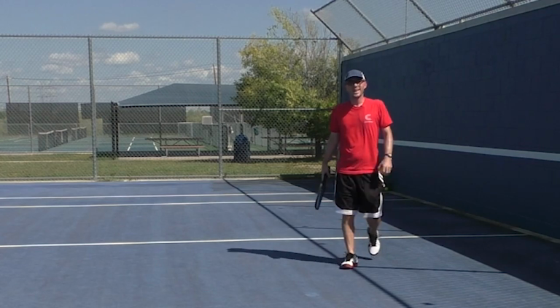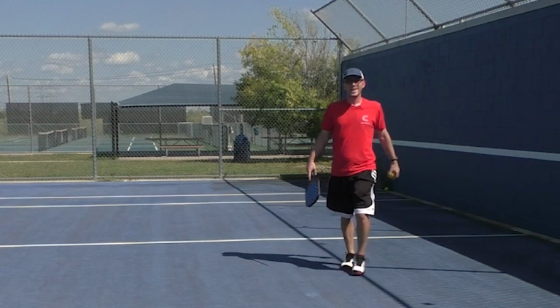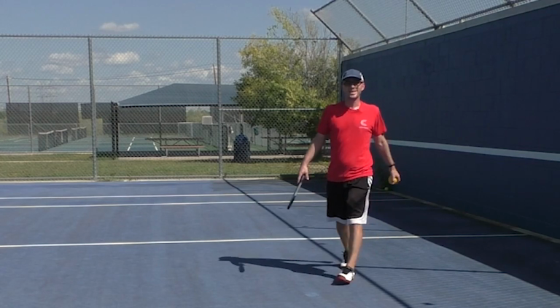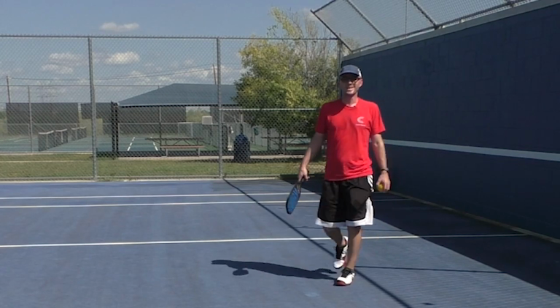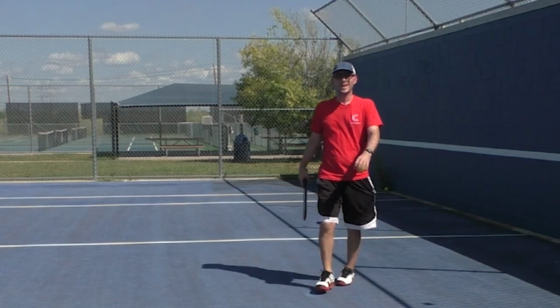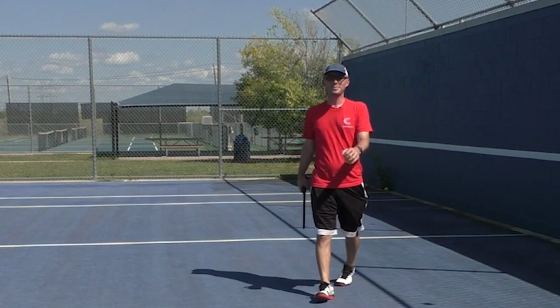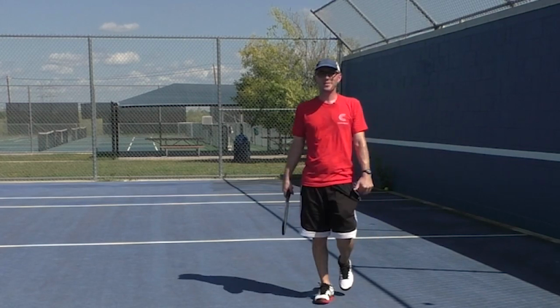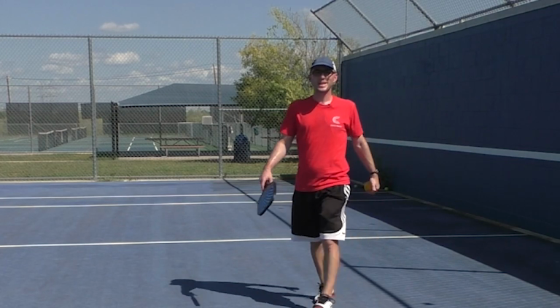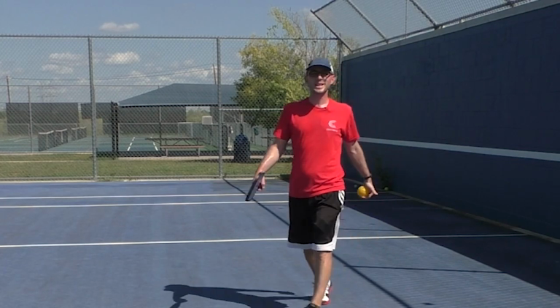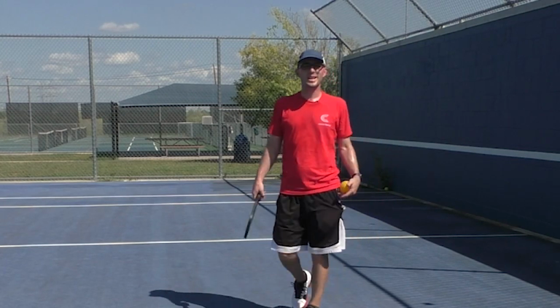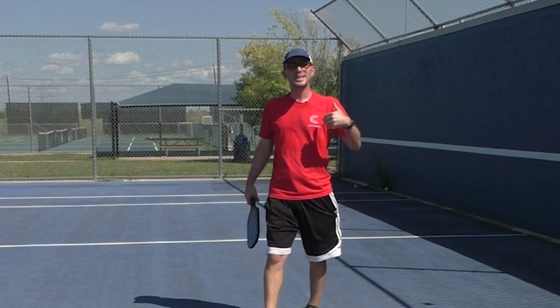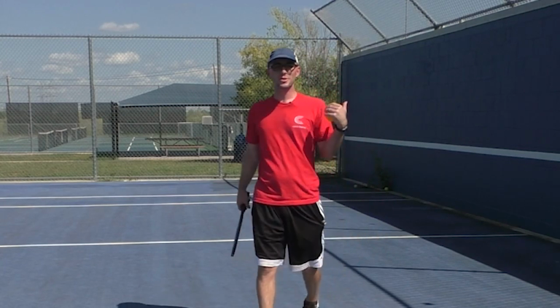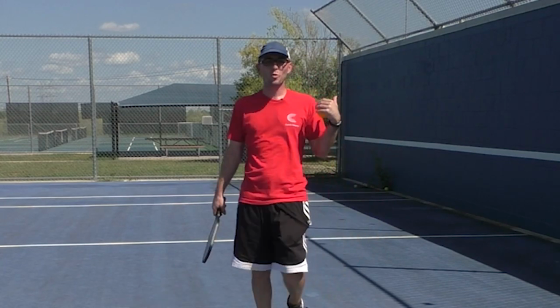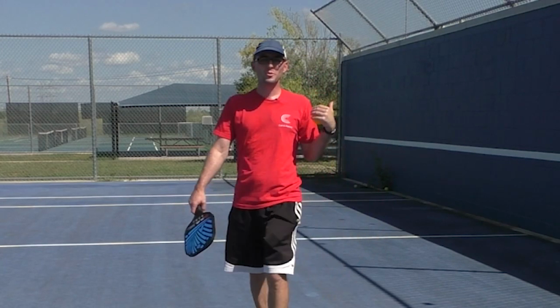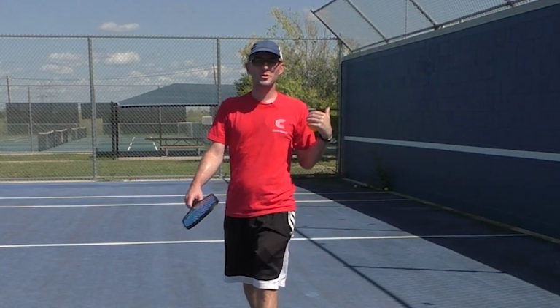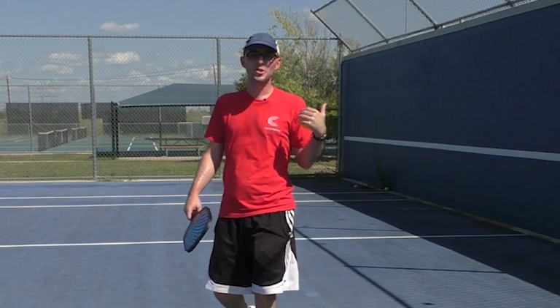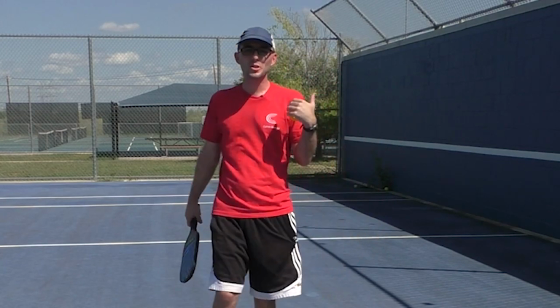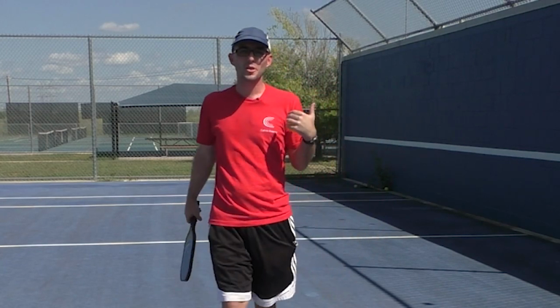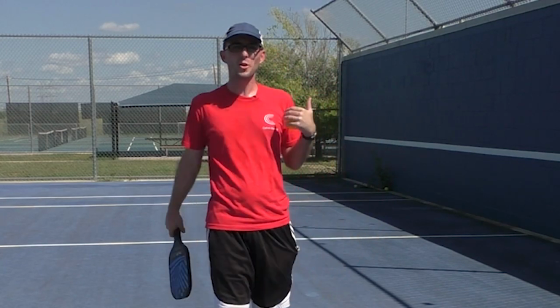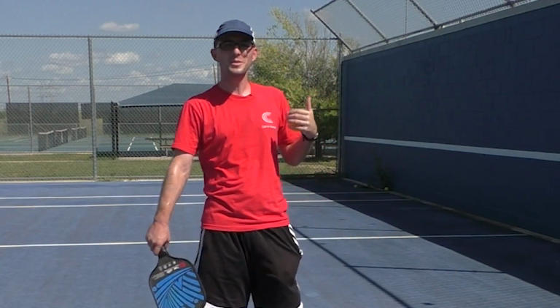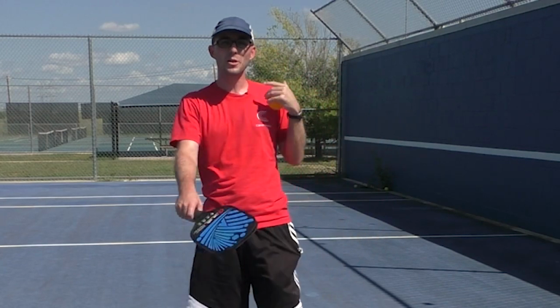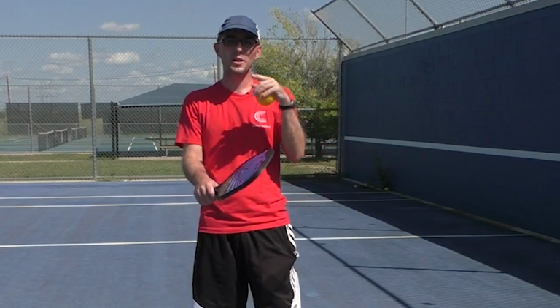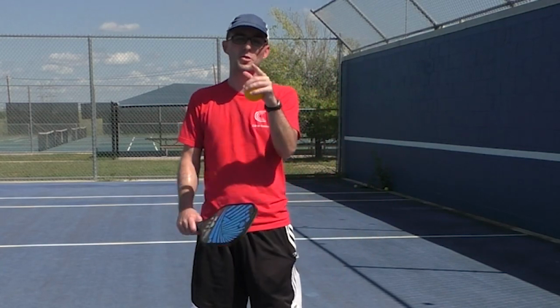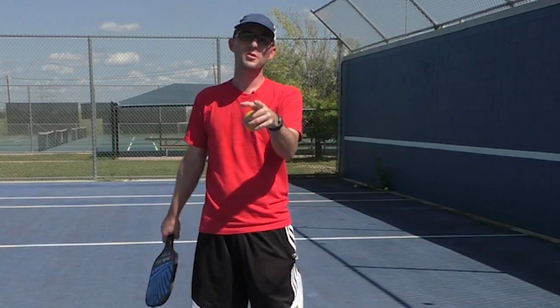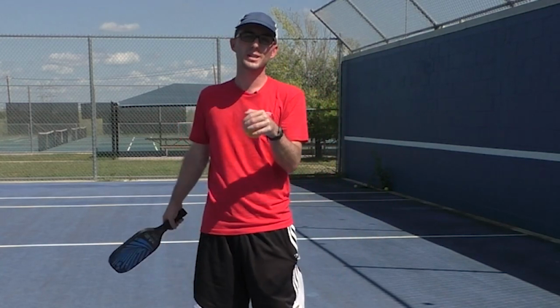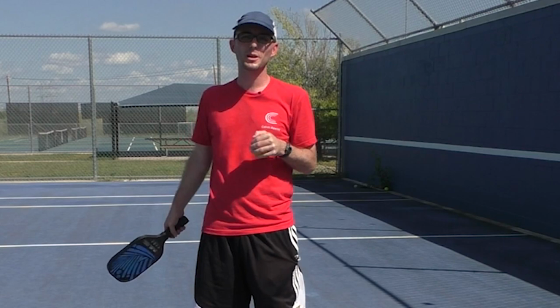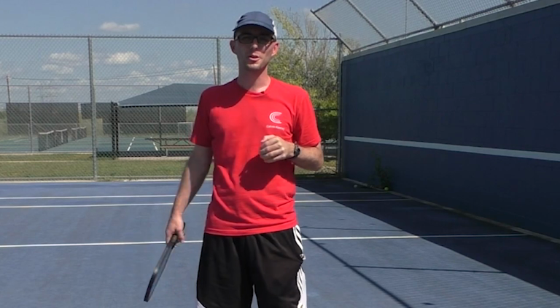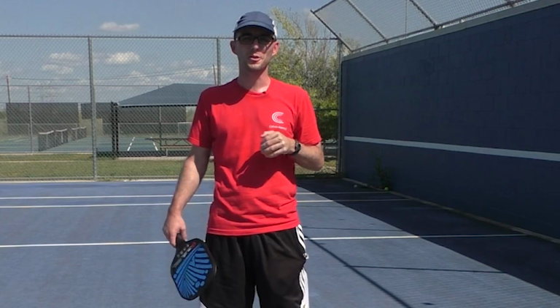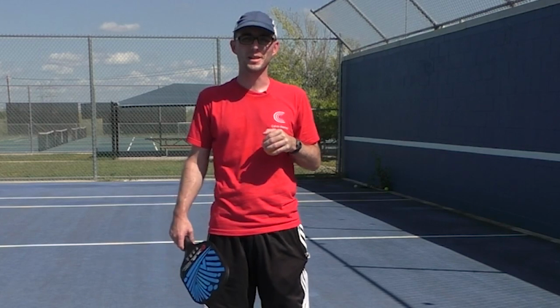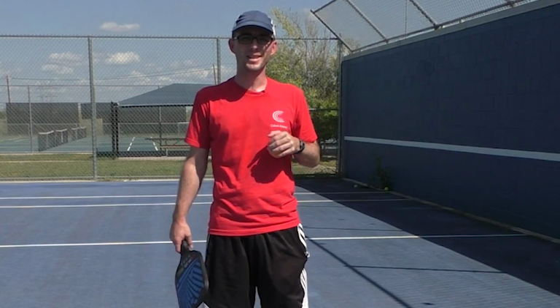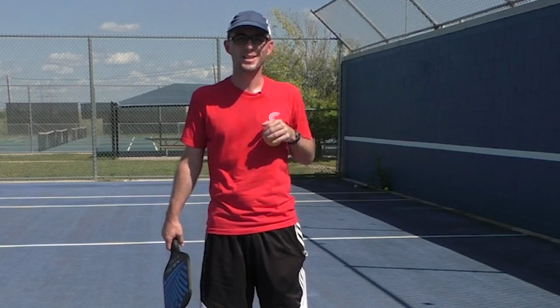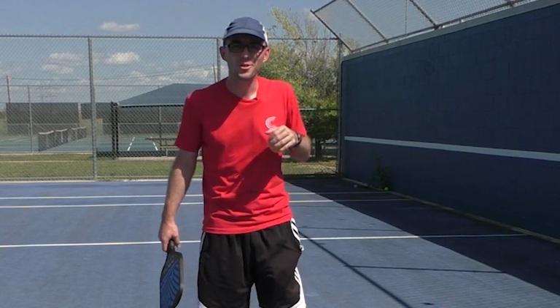Hey there, I'm Calvin Keeney and these are some wall drills that you can do at home to get ready for your next pickleball tournament. Enjoy!